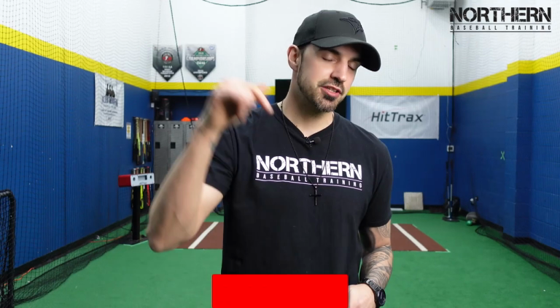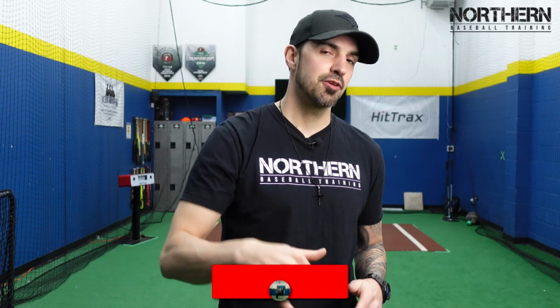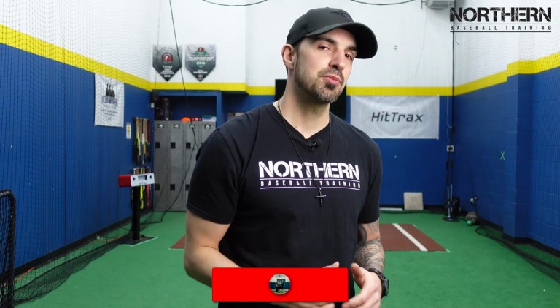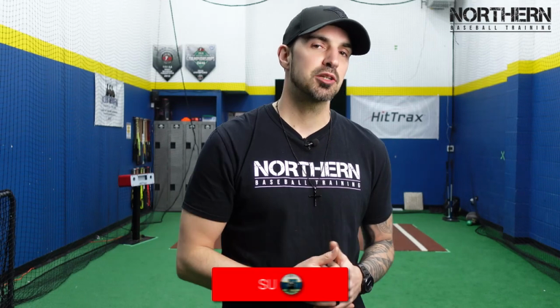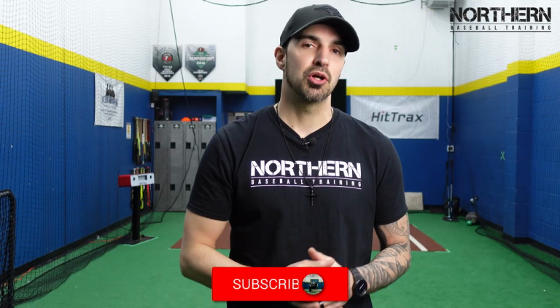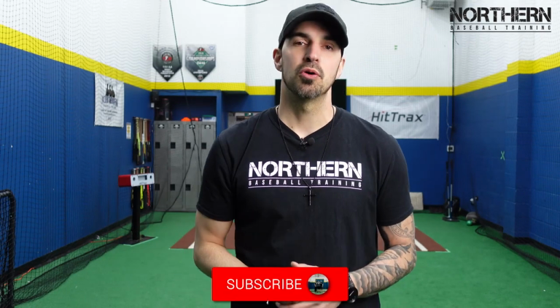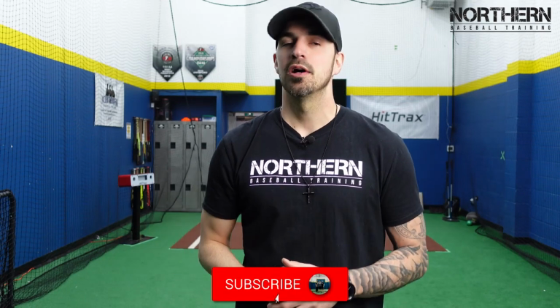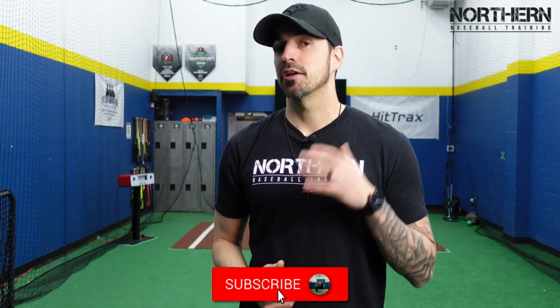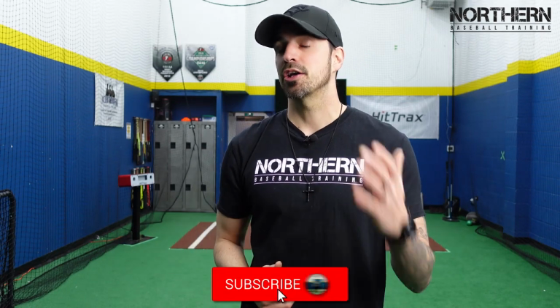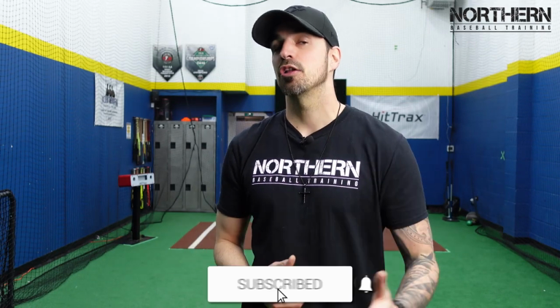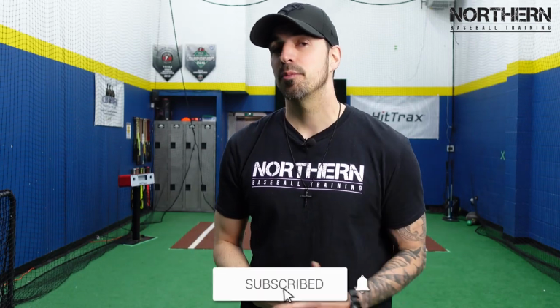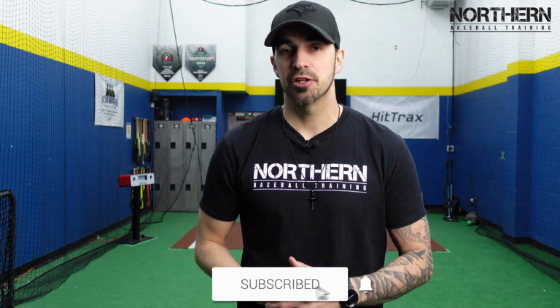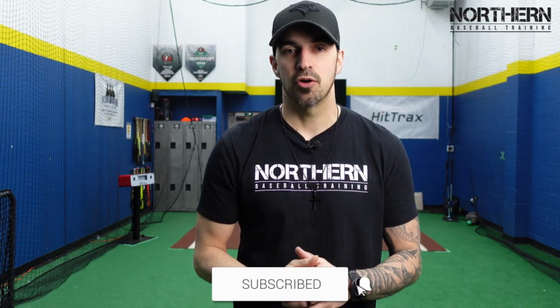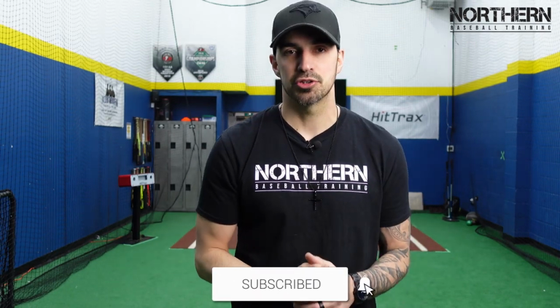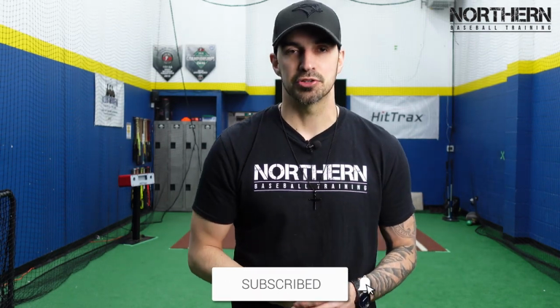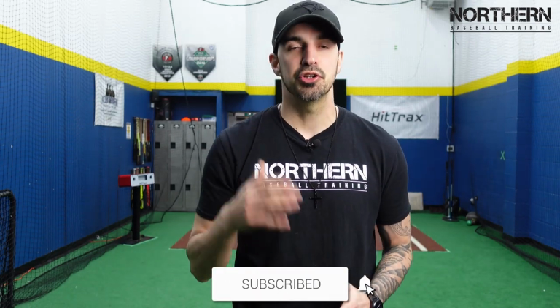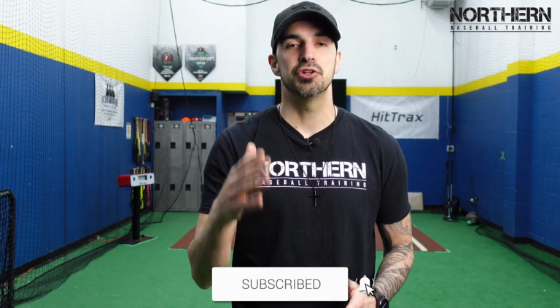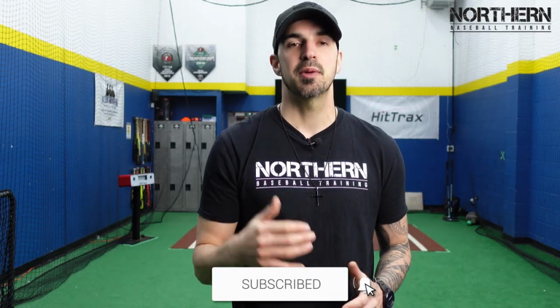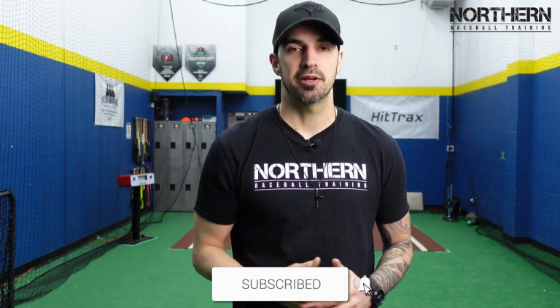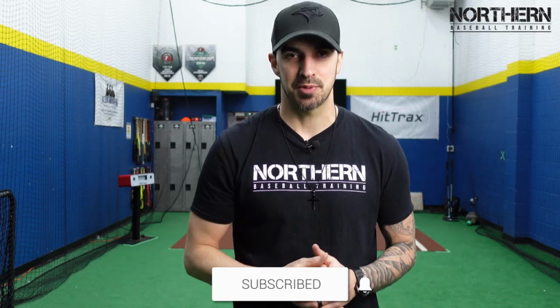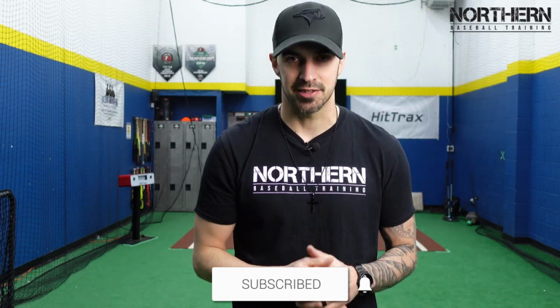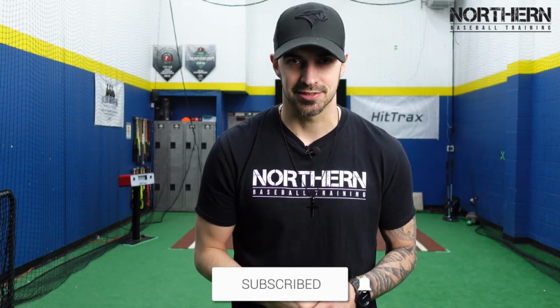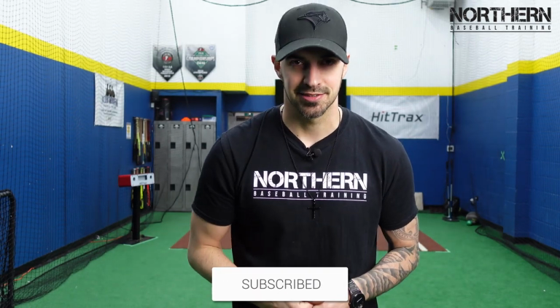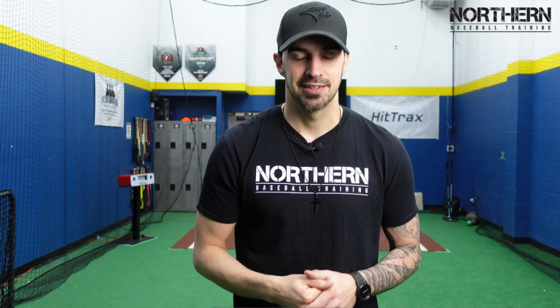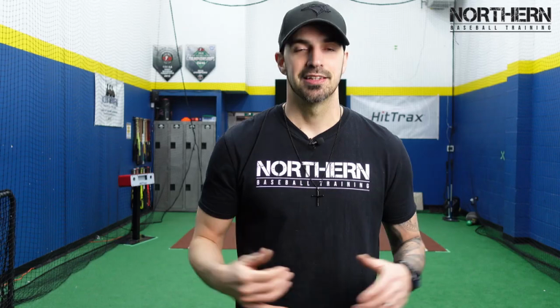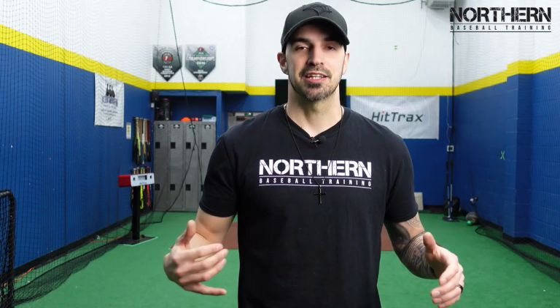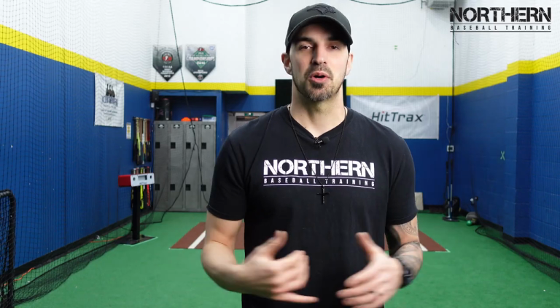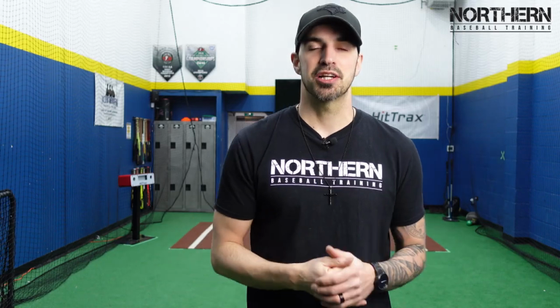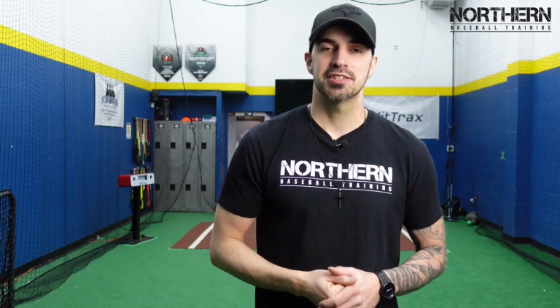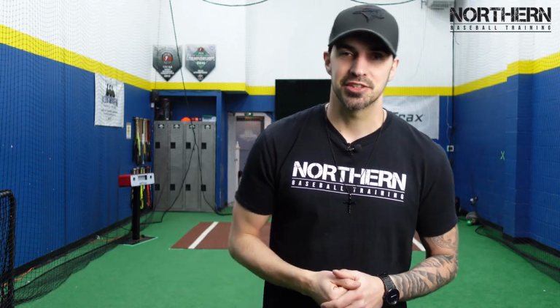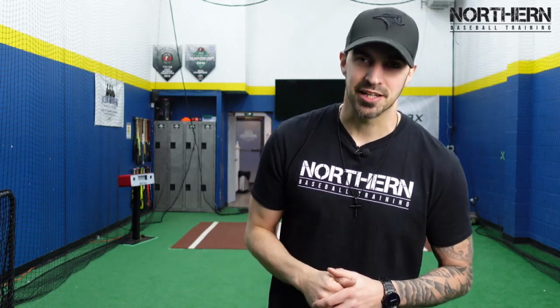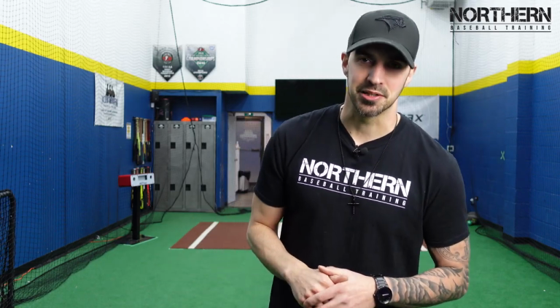Make sure to check the description box below — I'm going to link all of our beginner-focused drills so you can use them at your next practice. Thanks for watching guys, I'll see you next week.